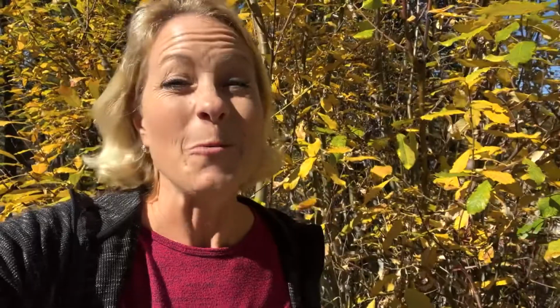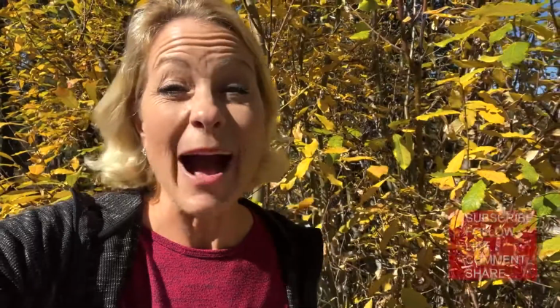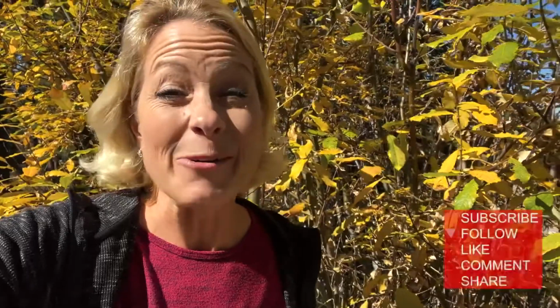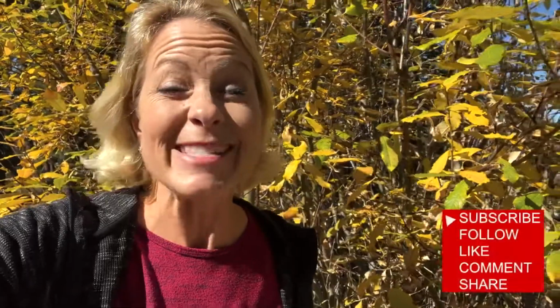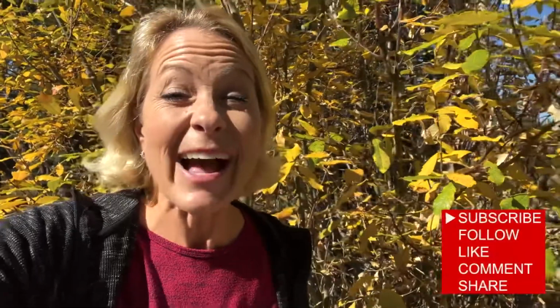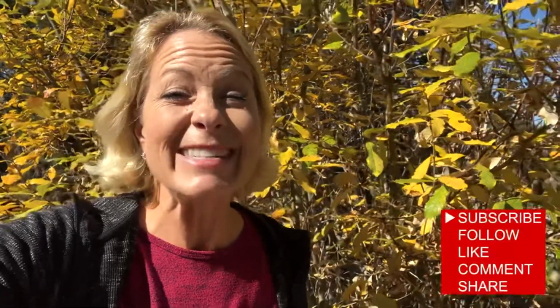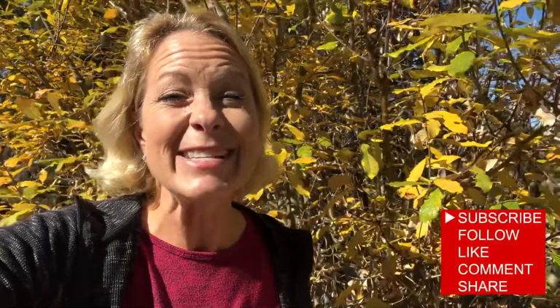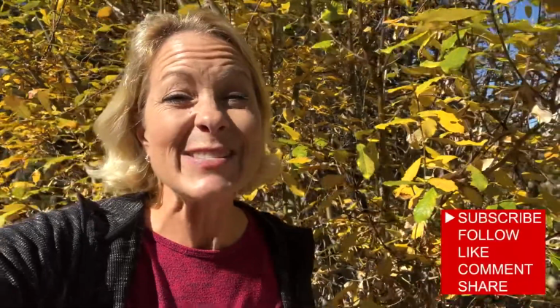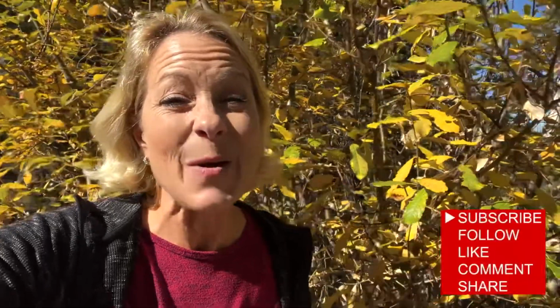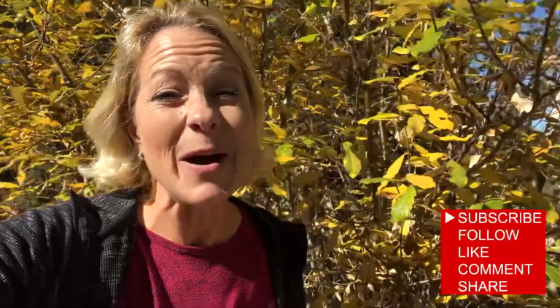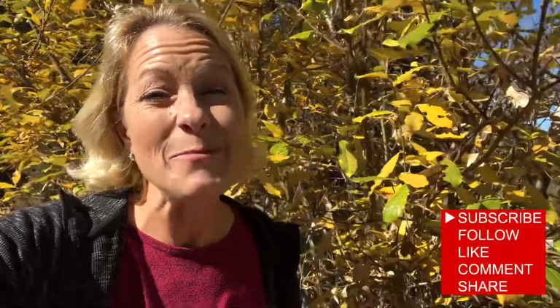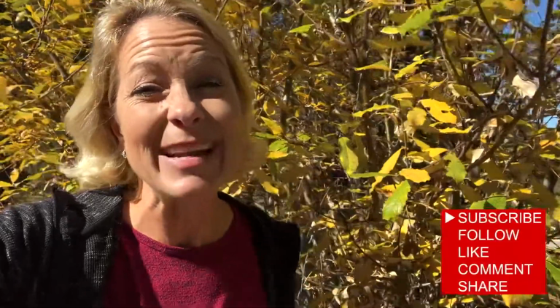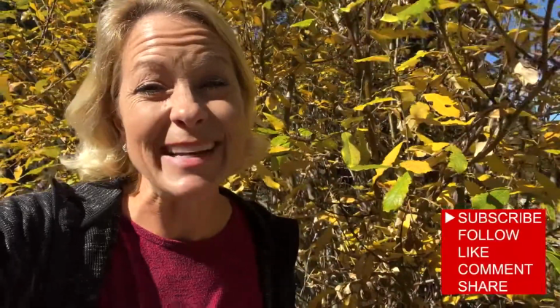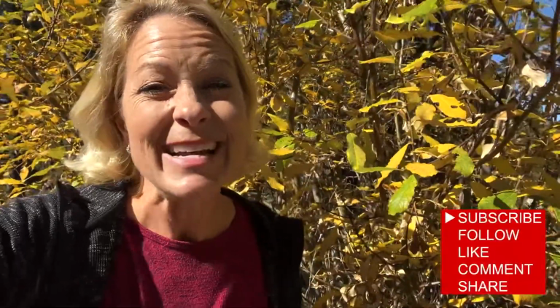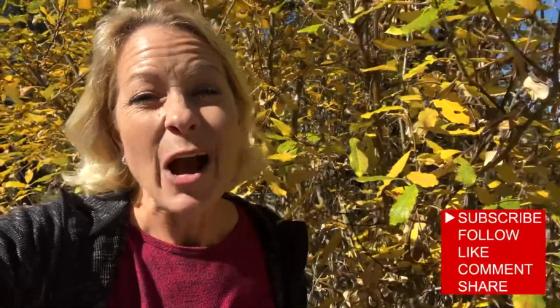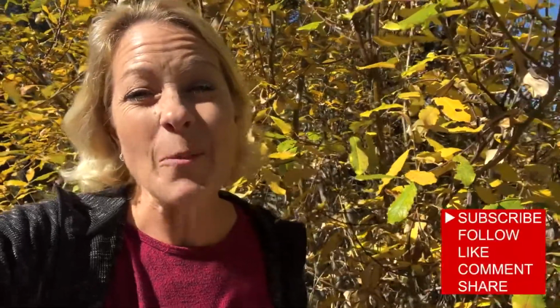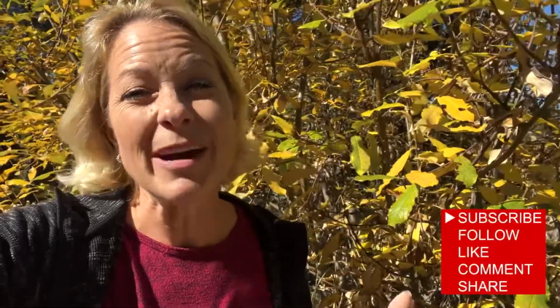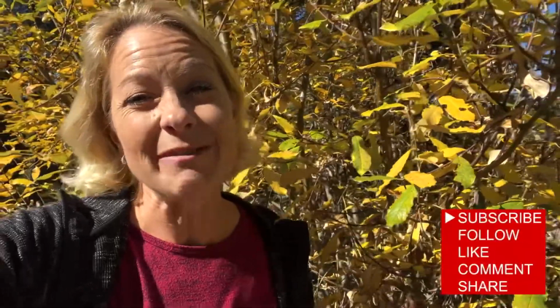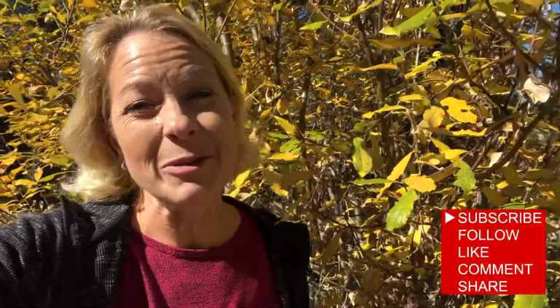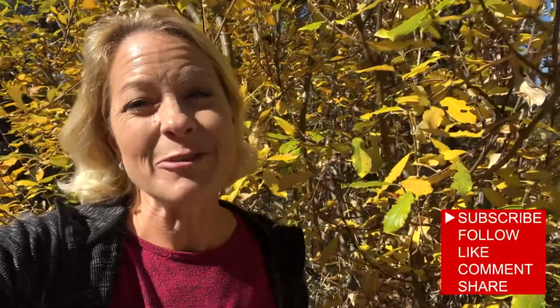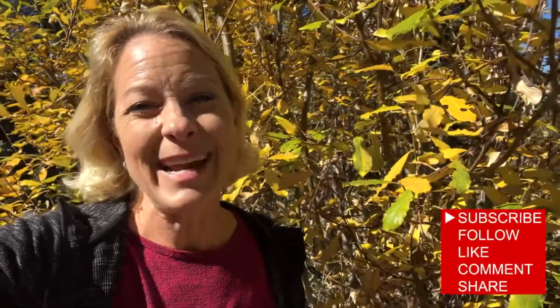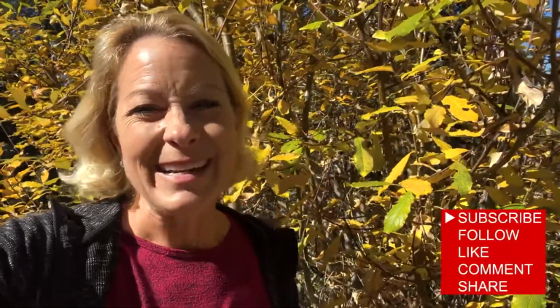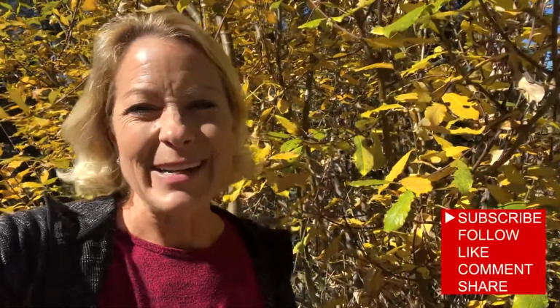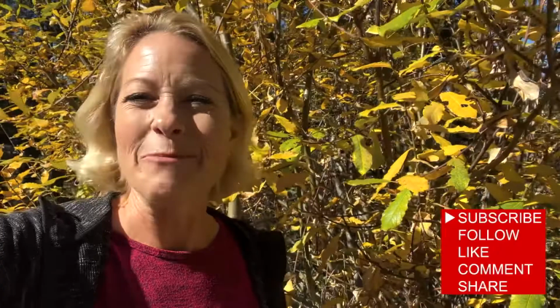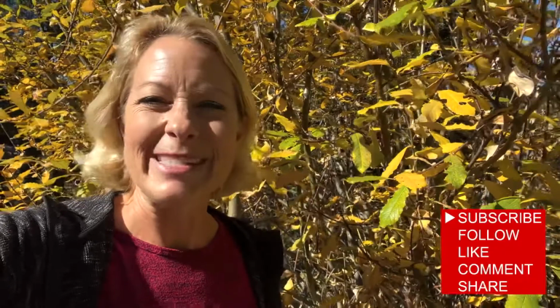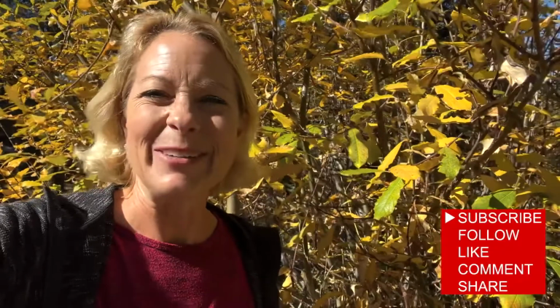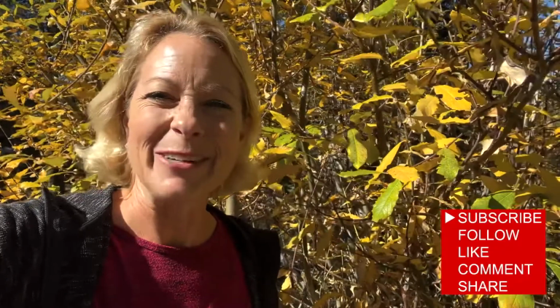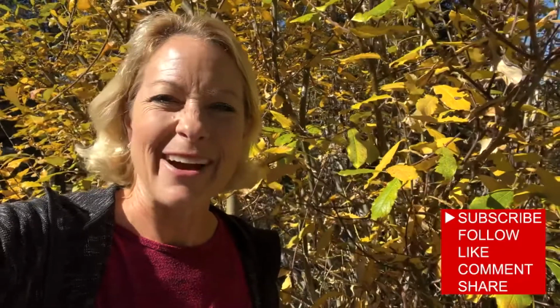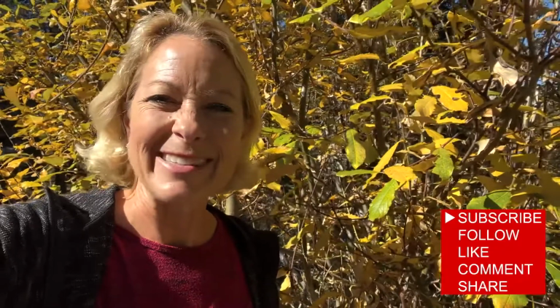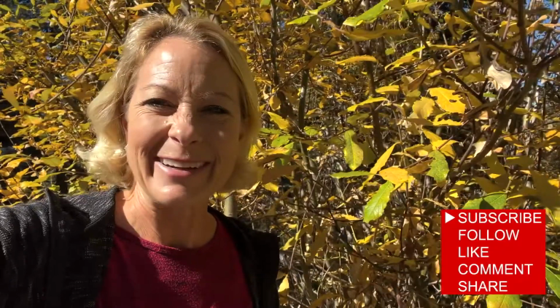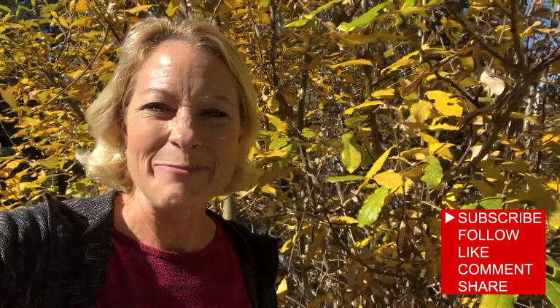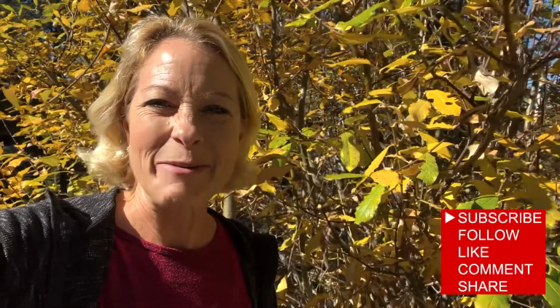Wow, science is so amazing! I hope you guys have a beautiful day. God bless you. We'll talk to you later. Bye bye.